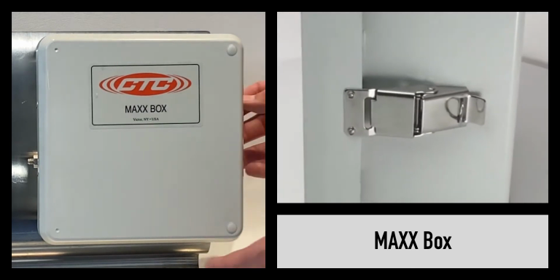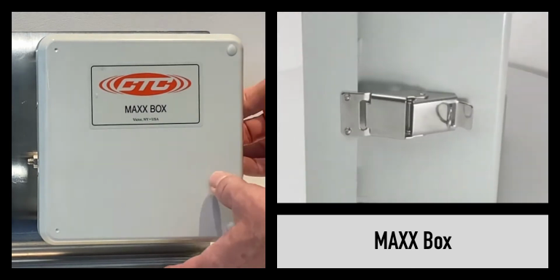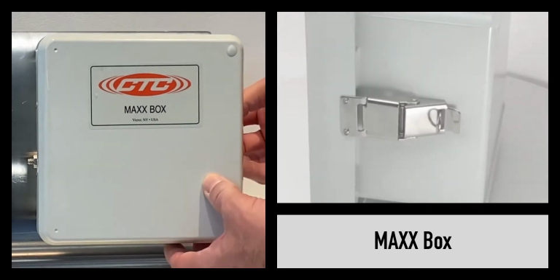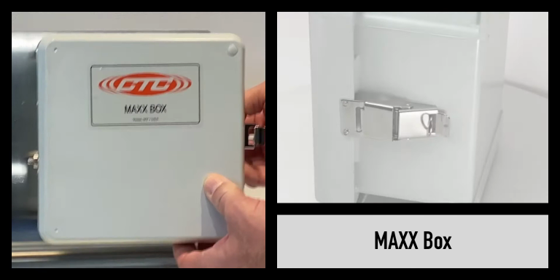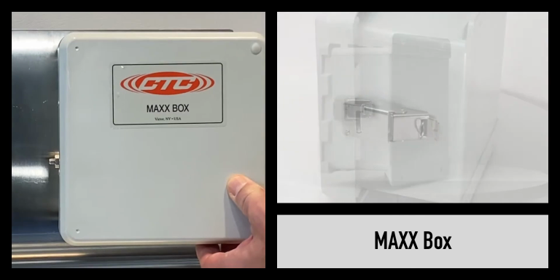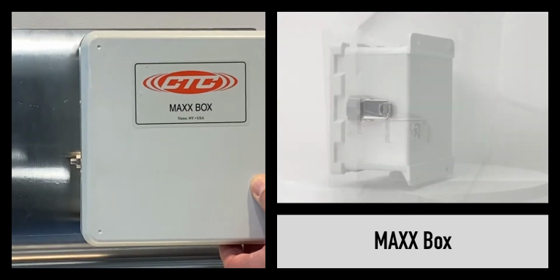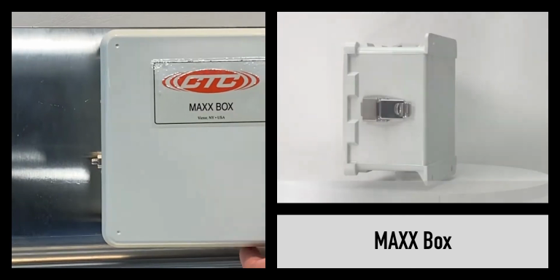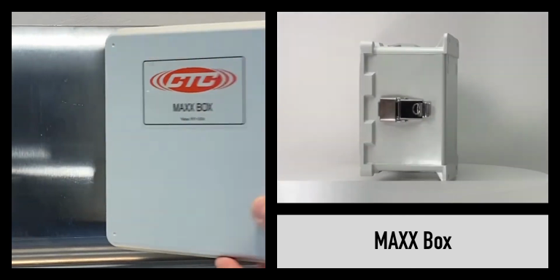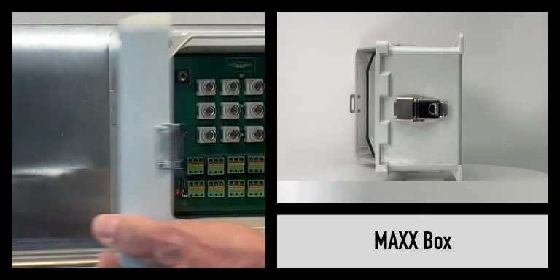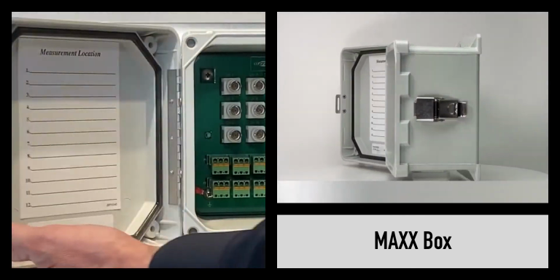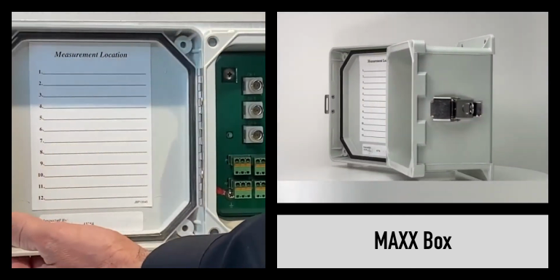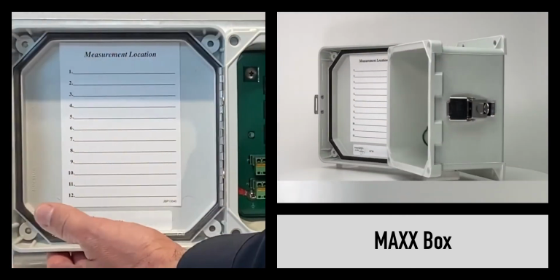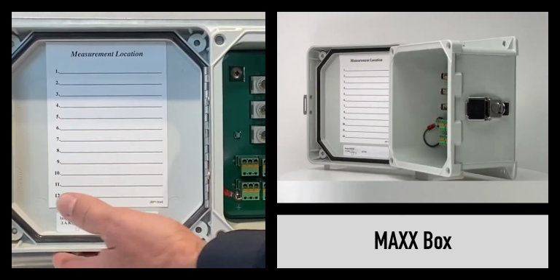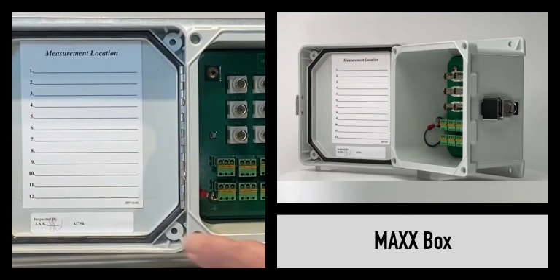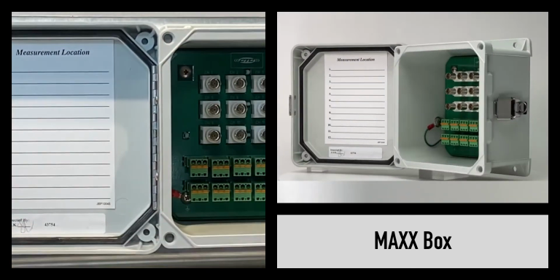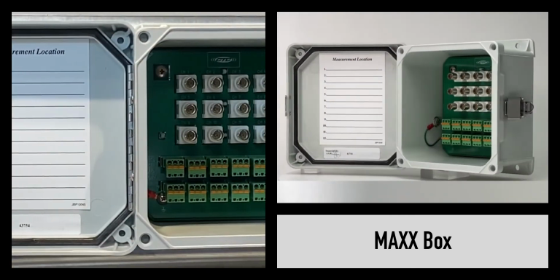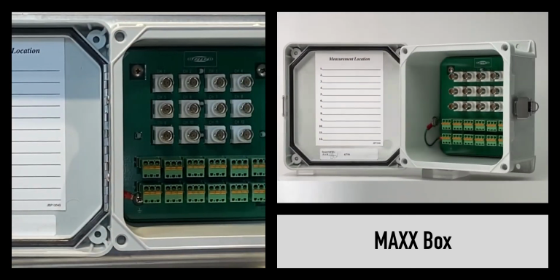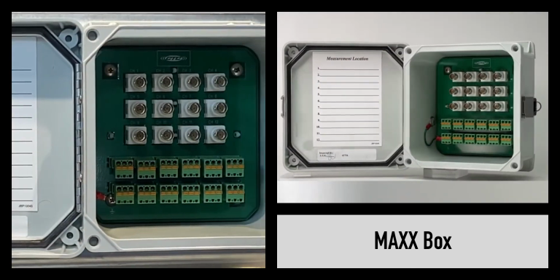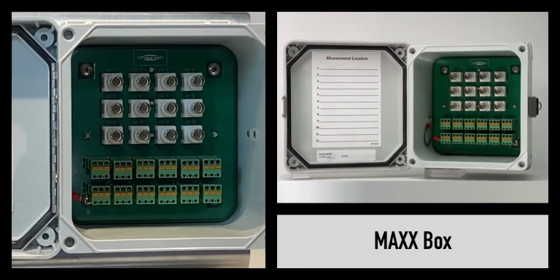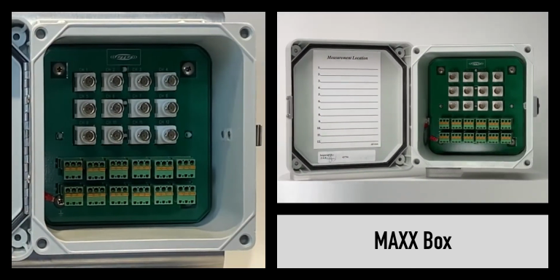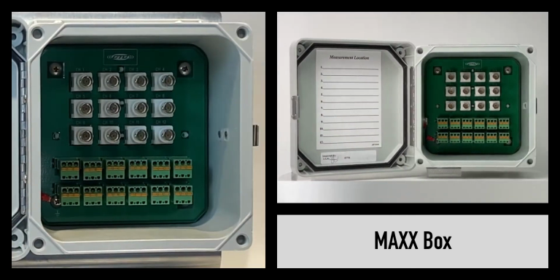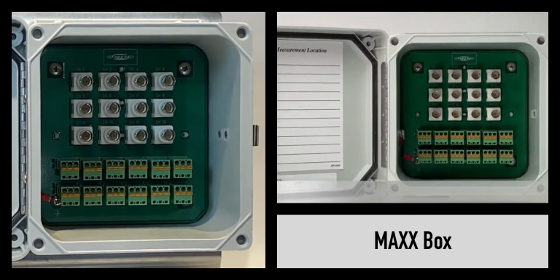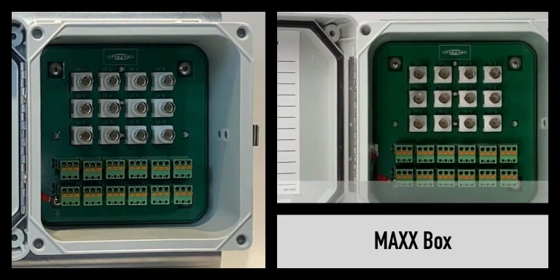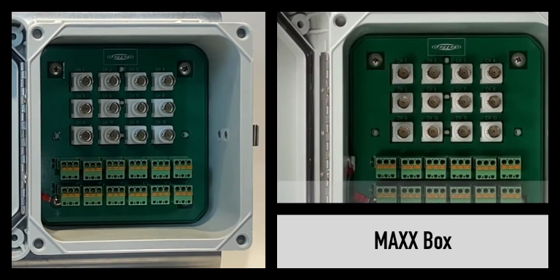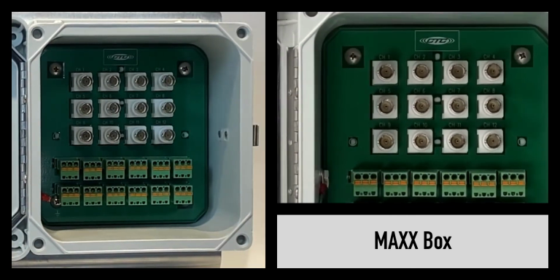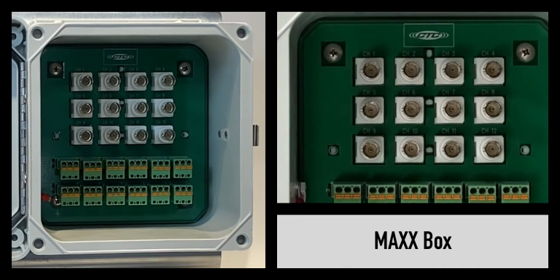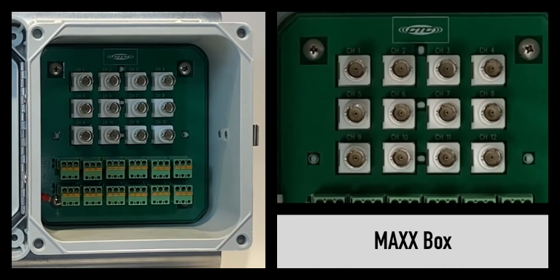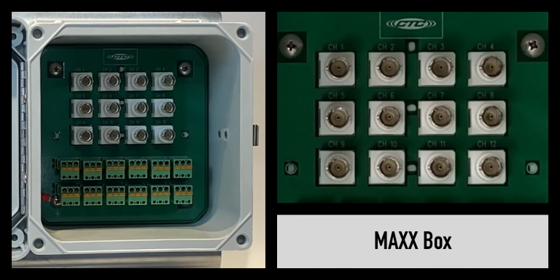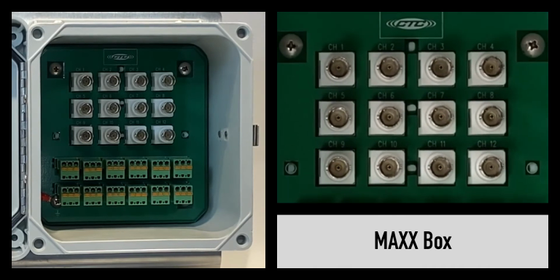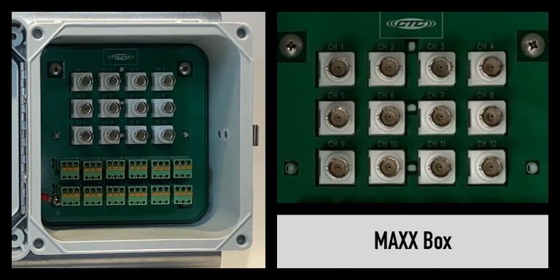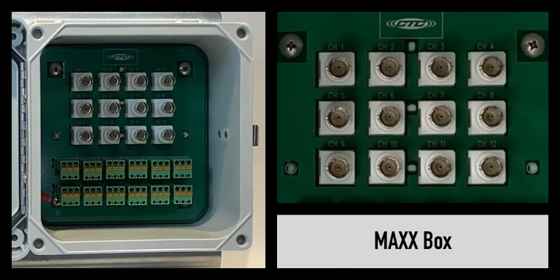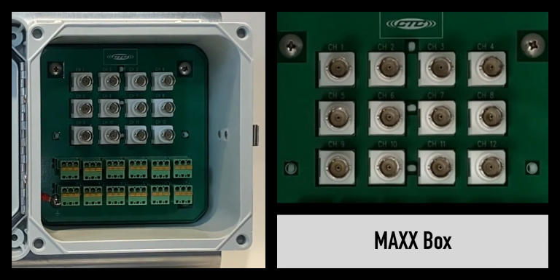Behind the latching snap cover are individual B and C outputs per channel, ranging from 1 to 12 channel options.